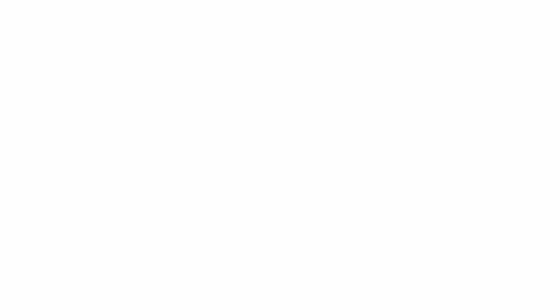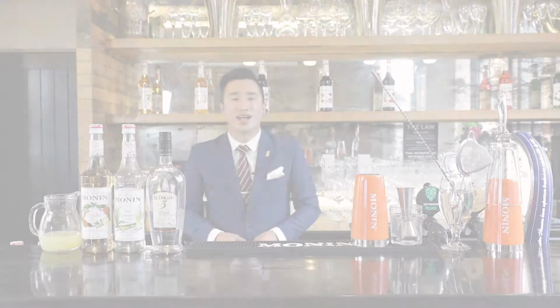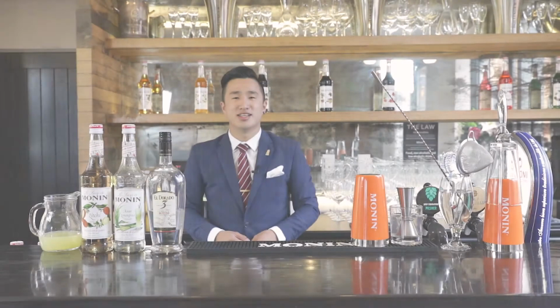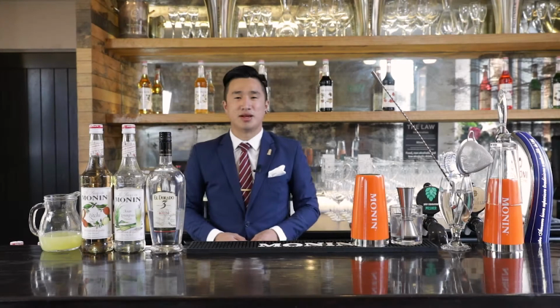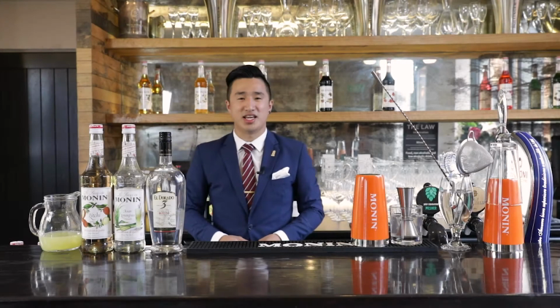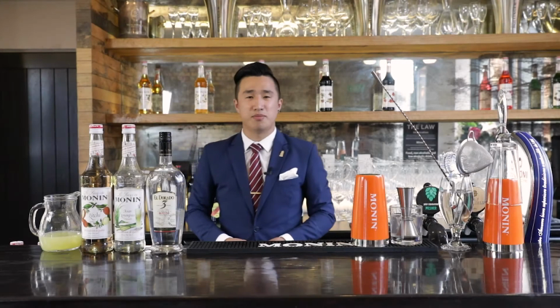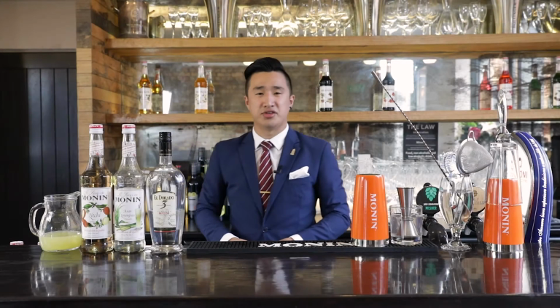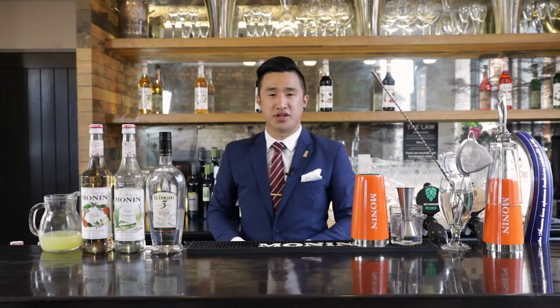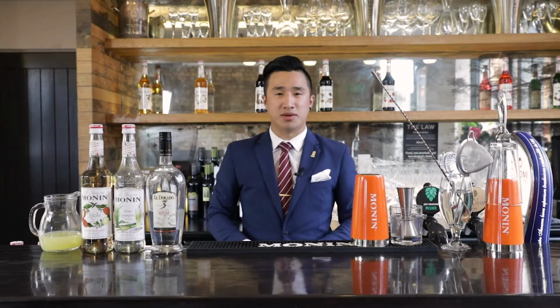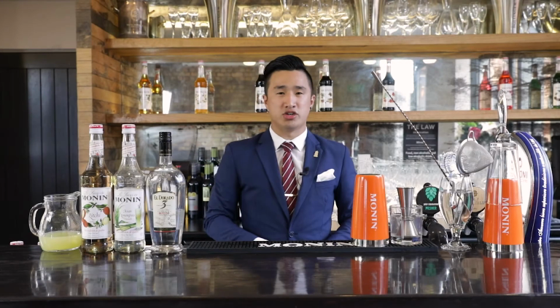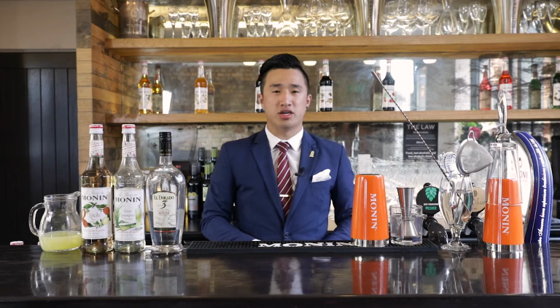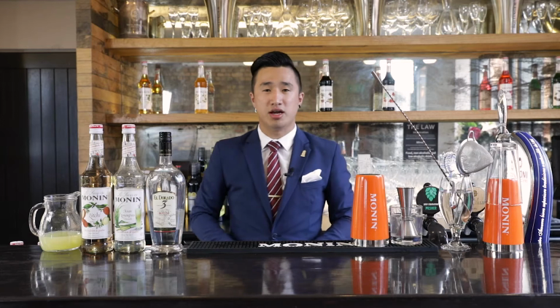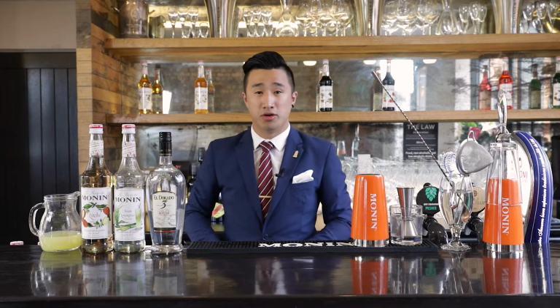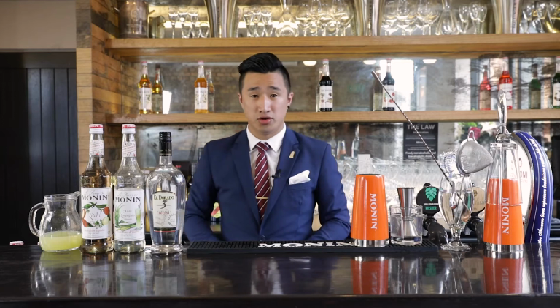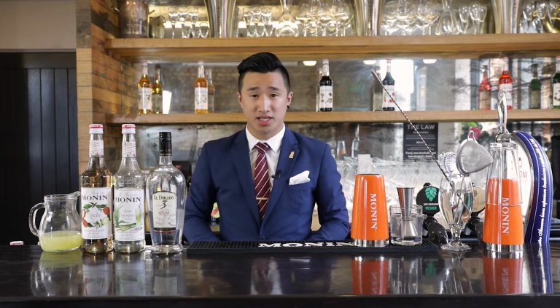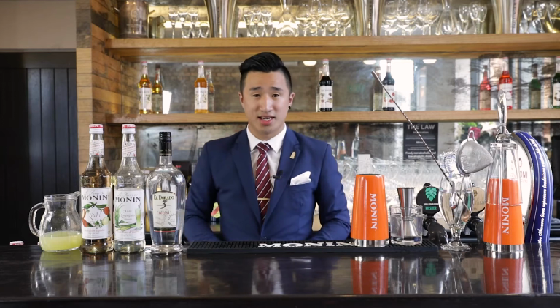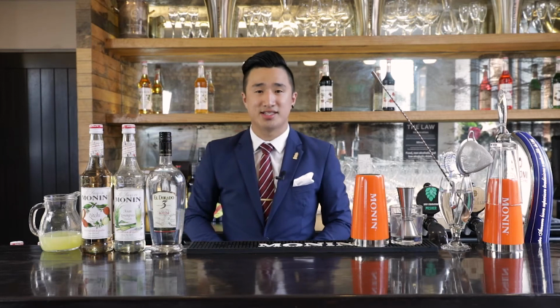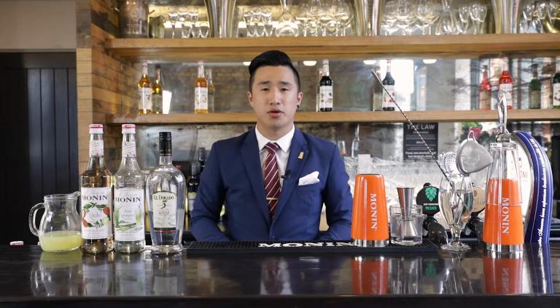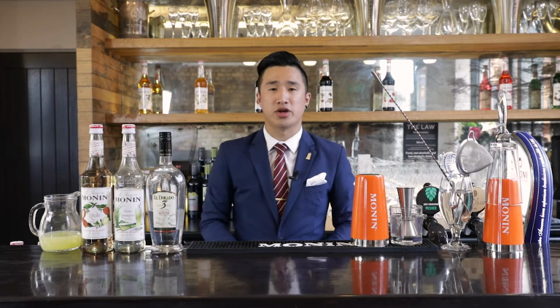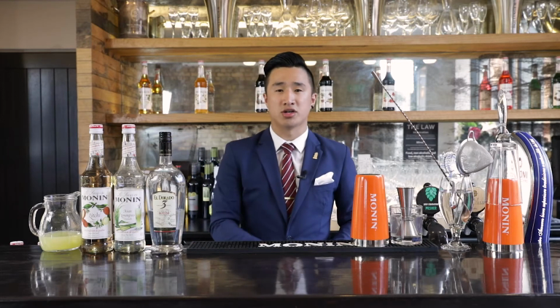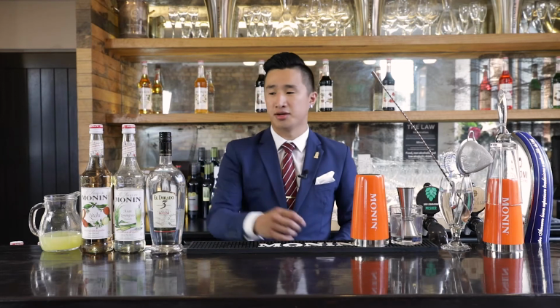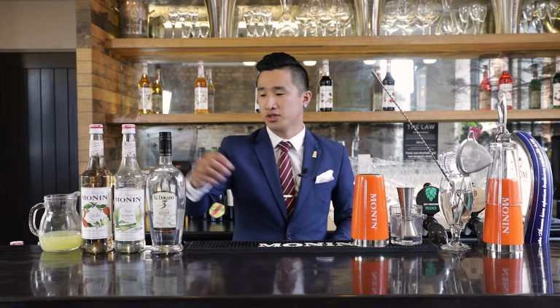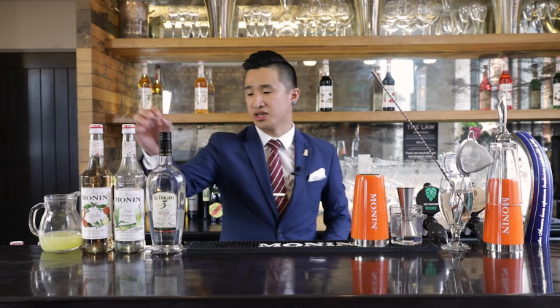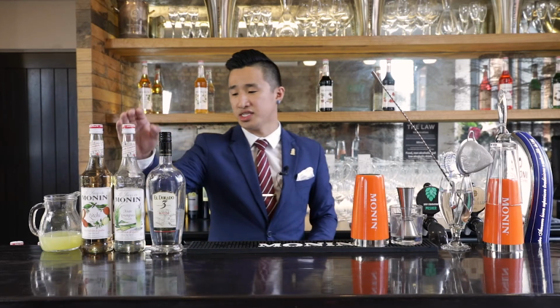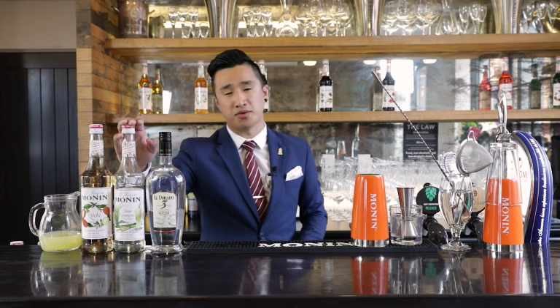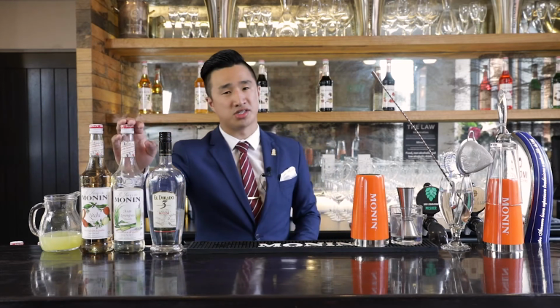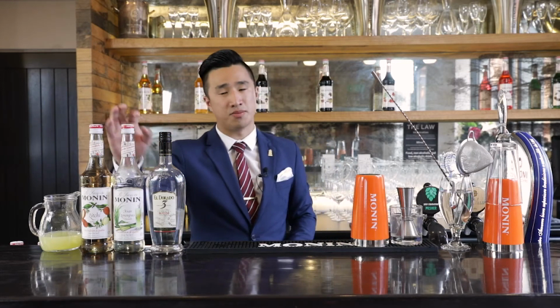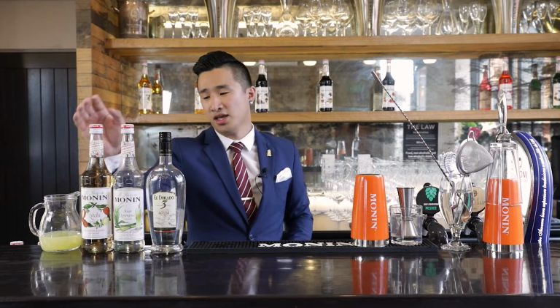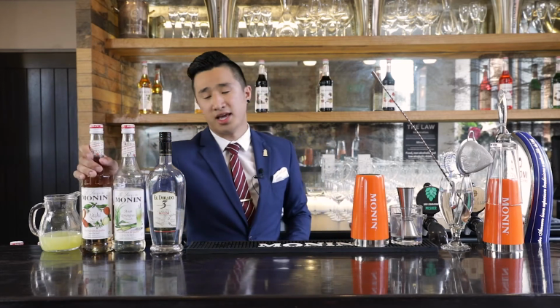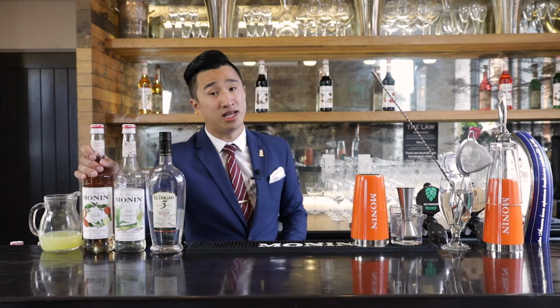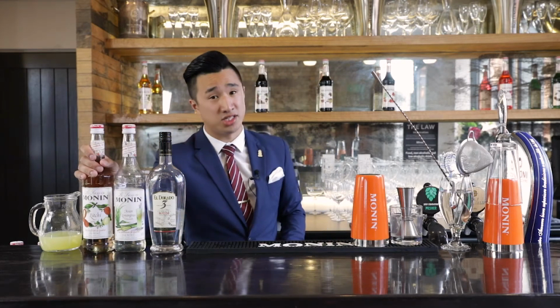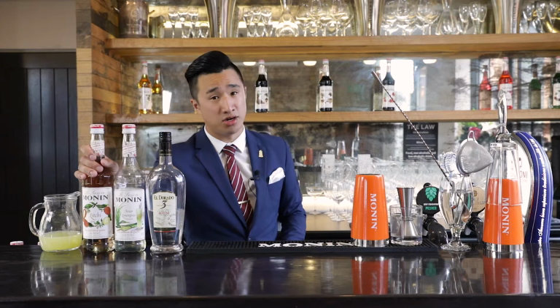Hi guys, my name is Eddie, Beverage Innovation Manager here at Mono New Zealand. And today we're going to create a cocktail using our Asian Lemongrass Syrup and our Lychee Syrup.